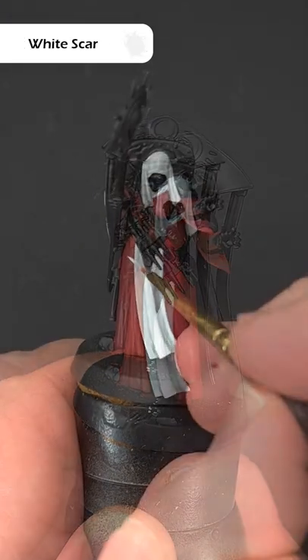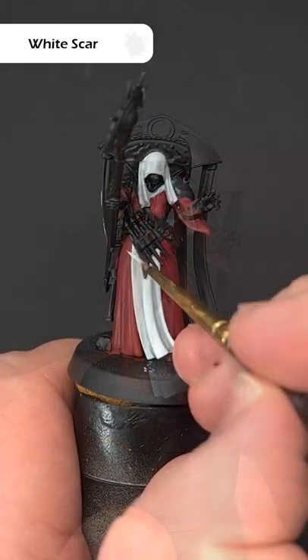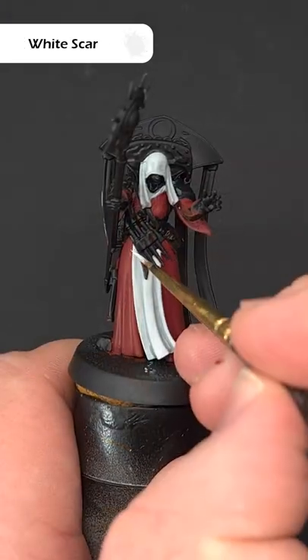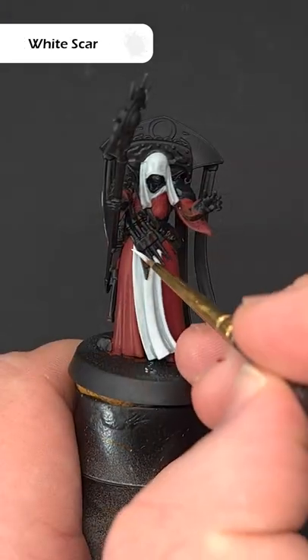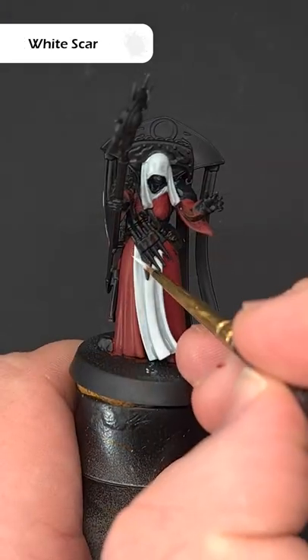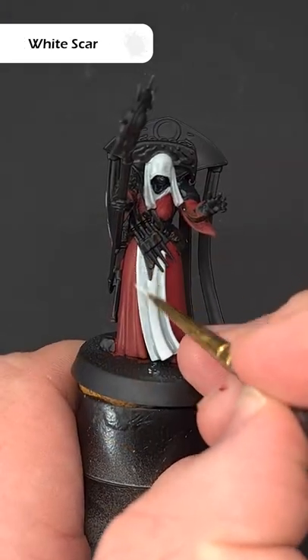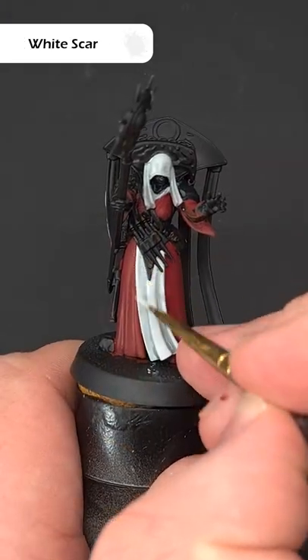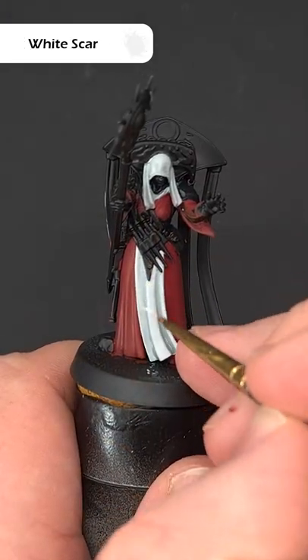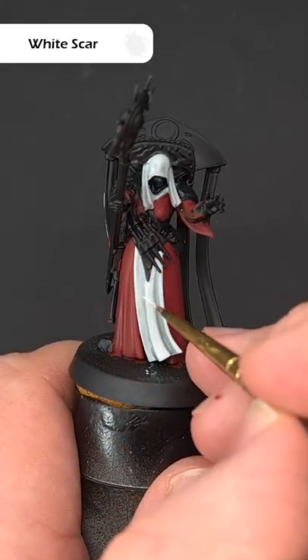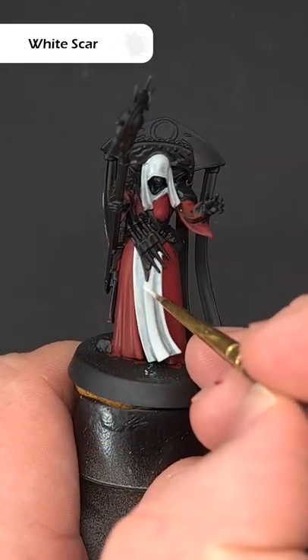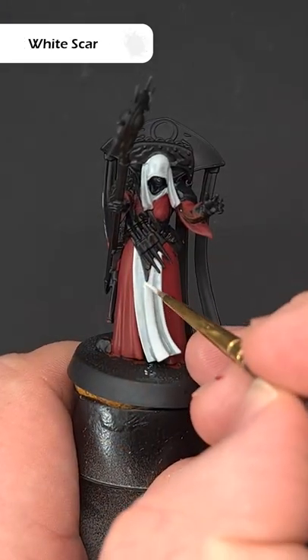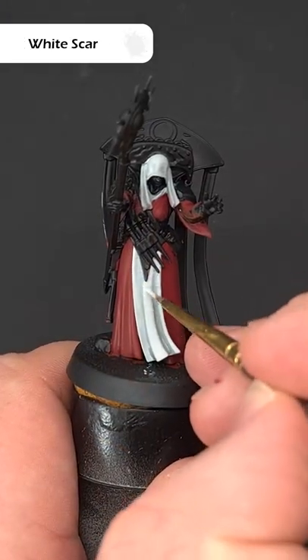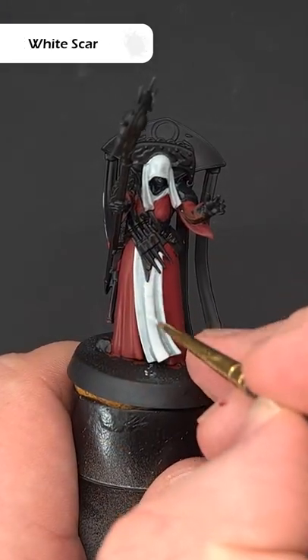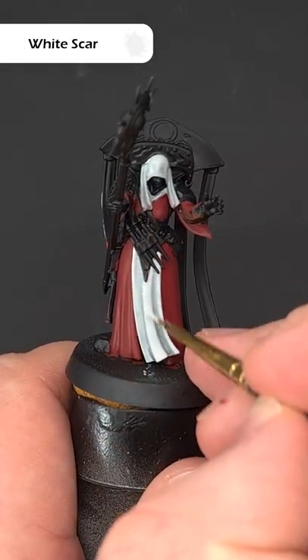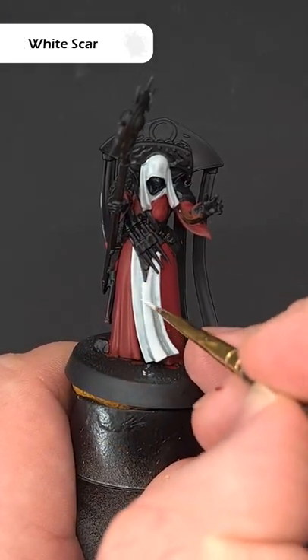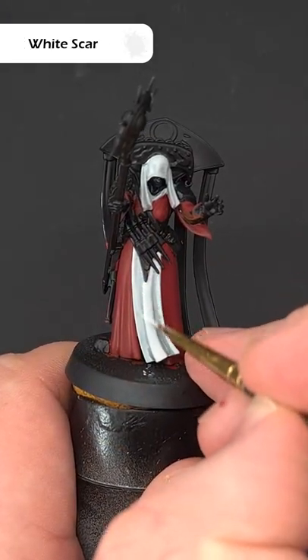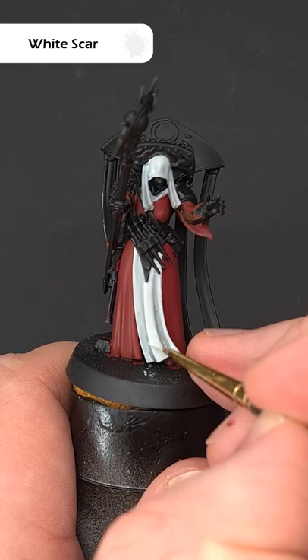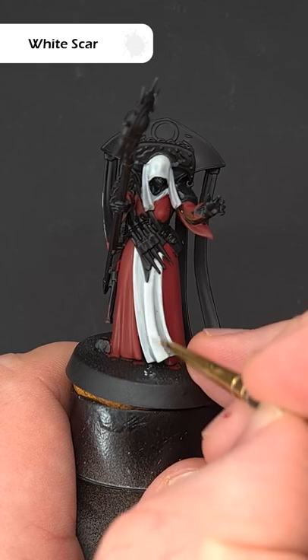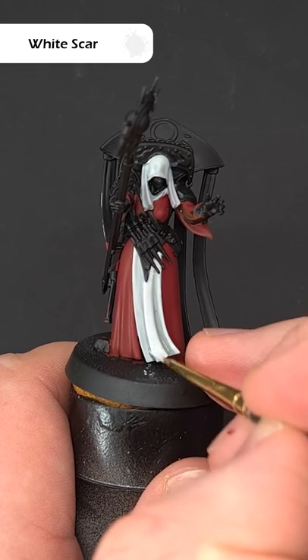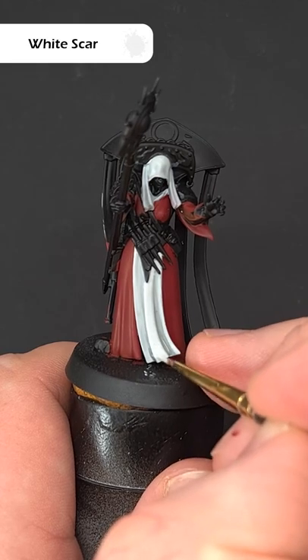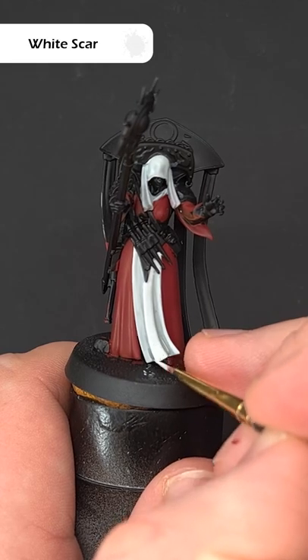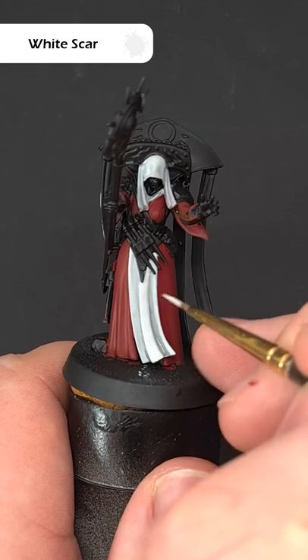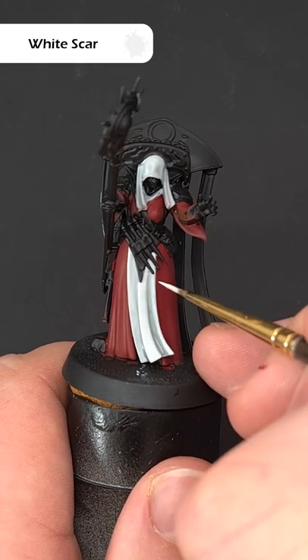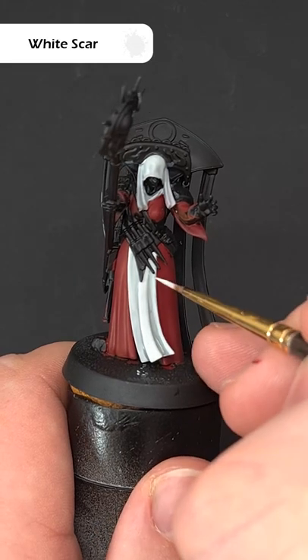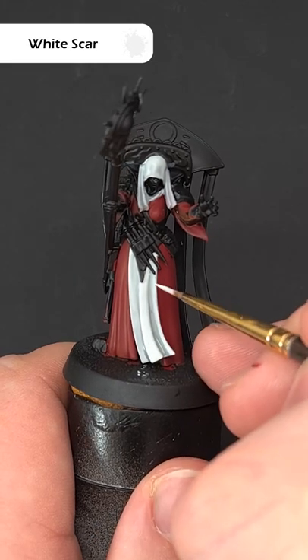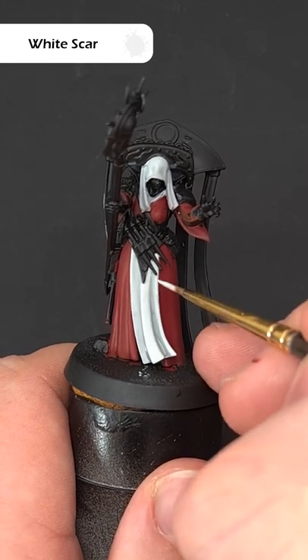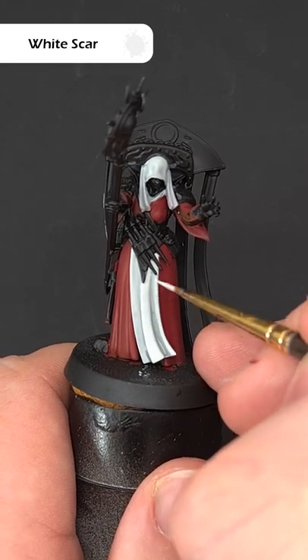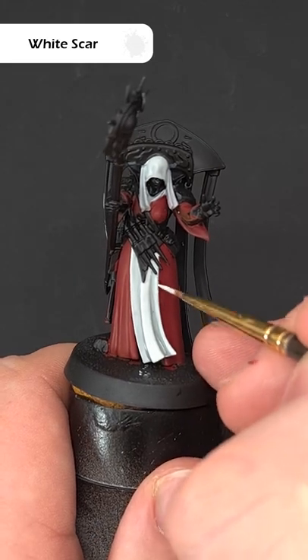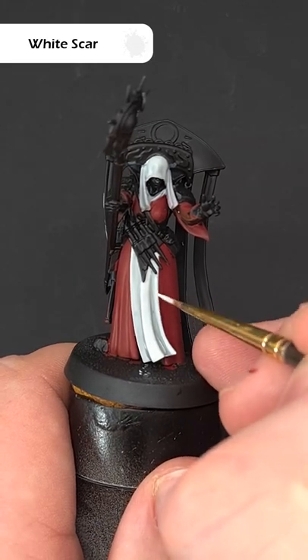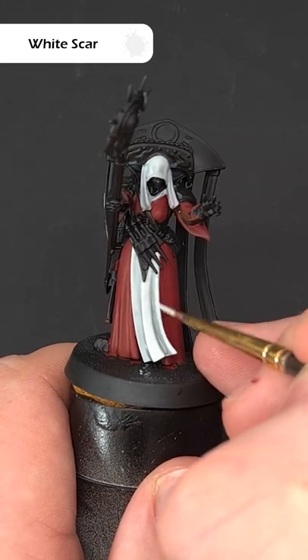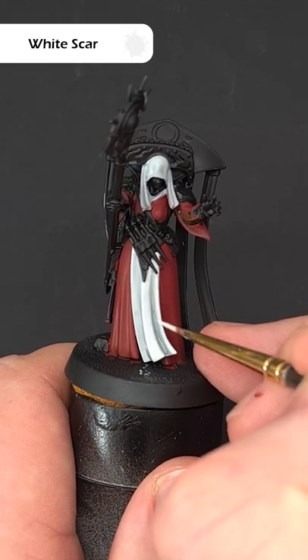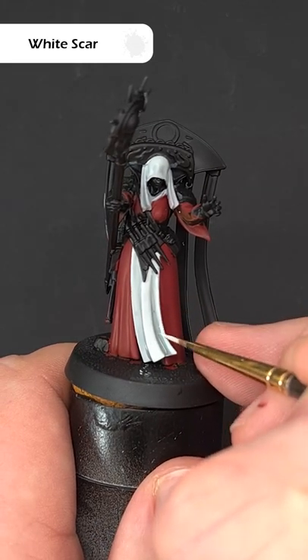Finally, take some White Scar and use this to edge highlight all the sharpest folds as well as the outside of the cloth.